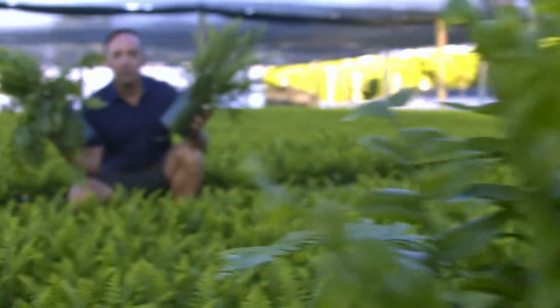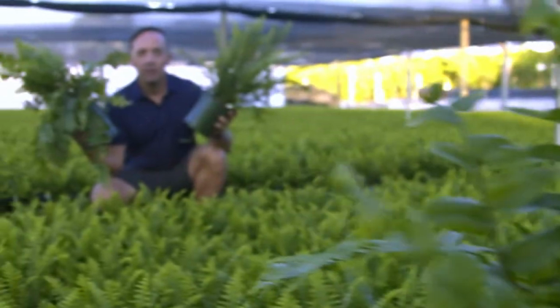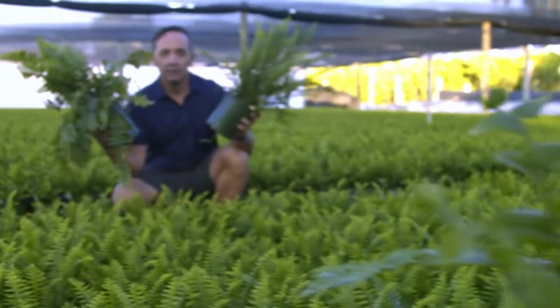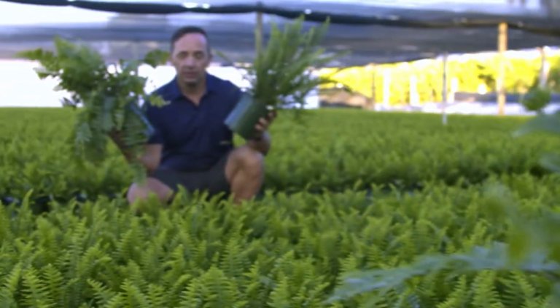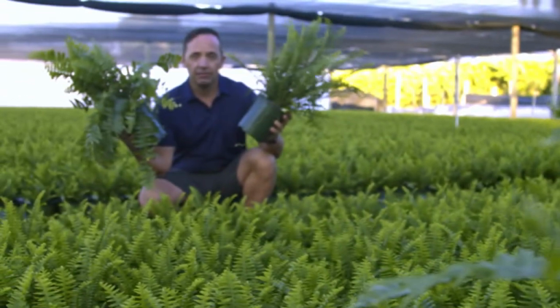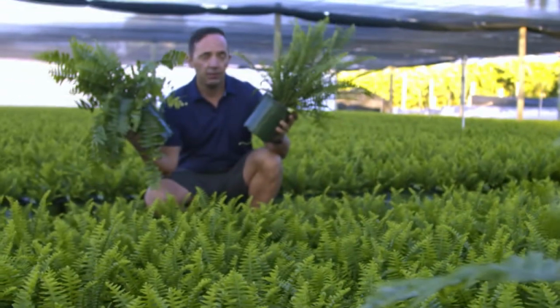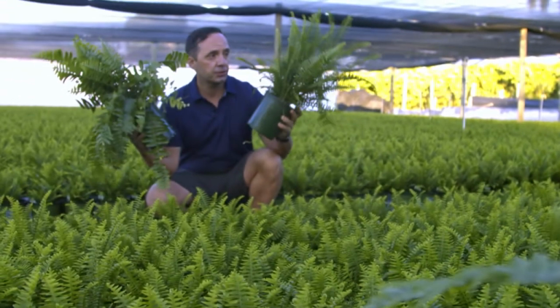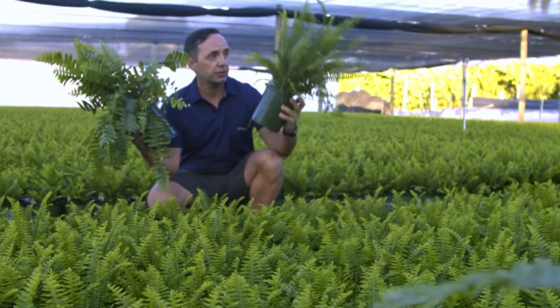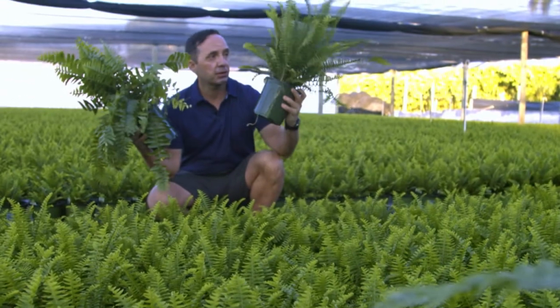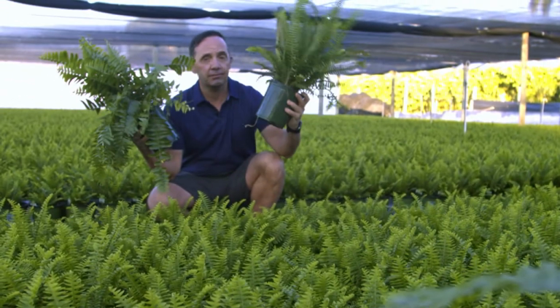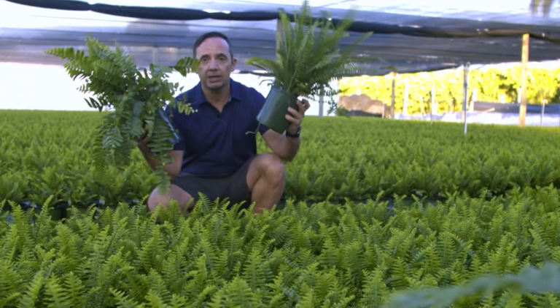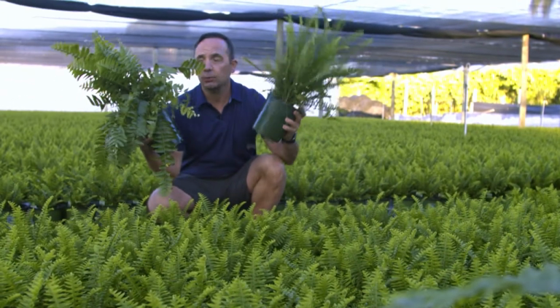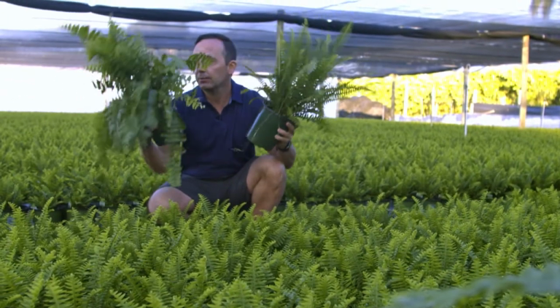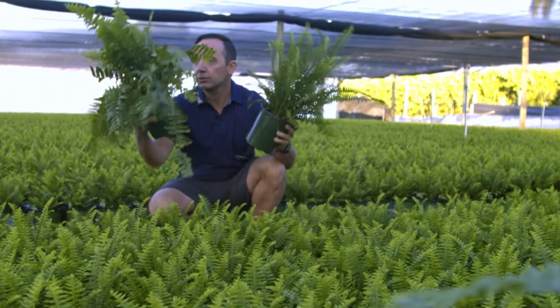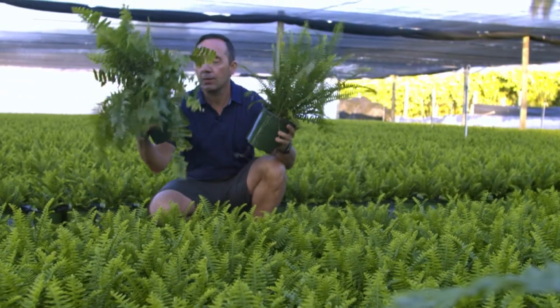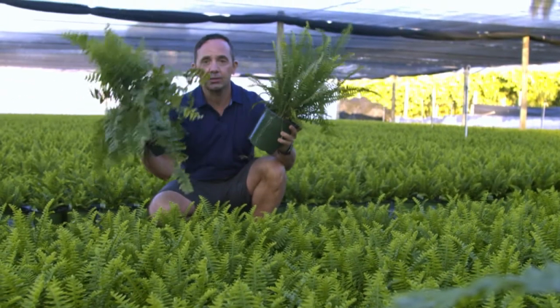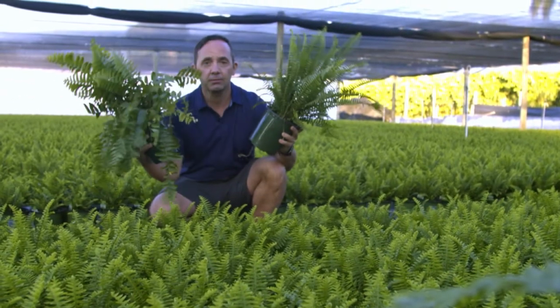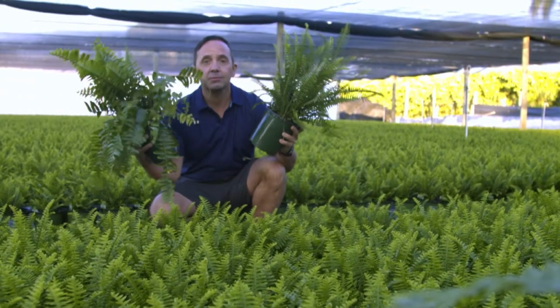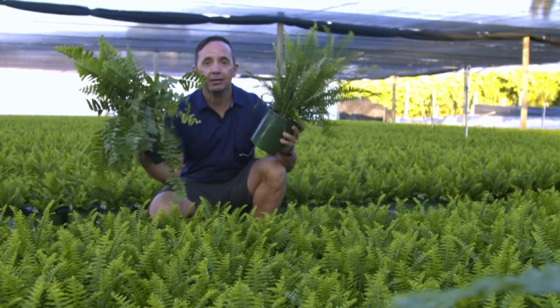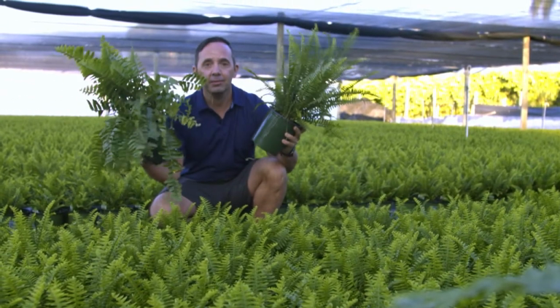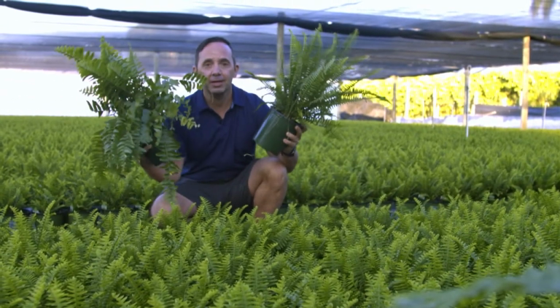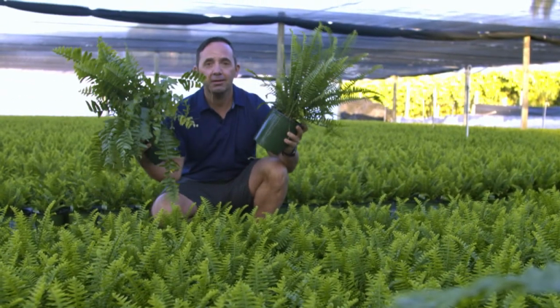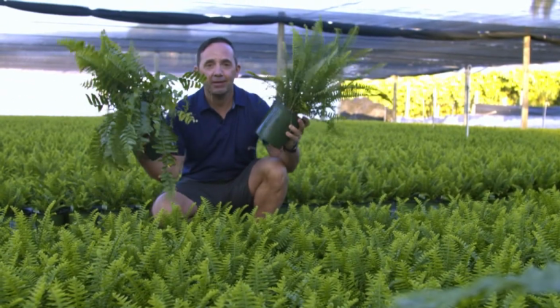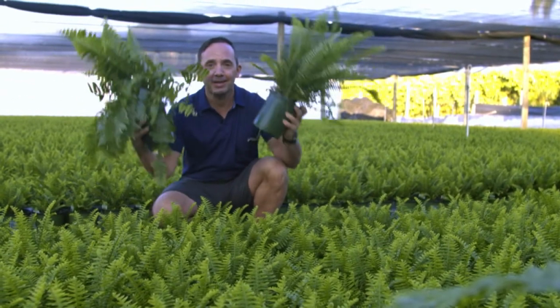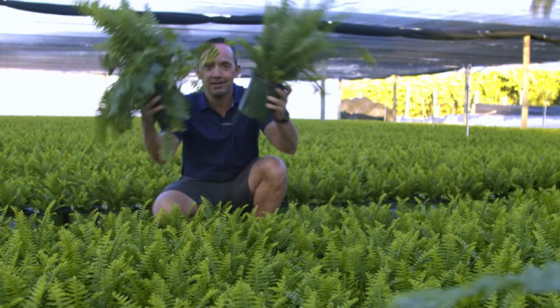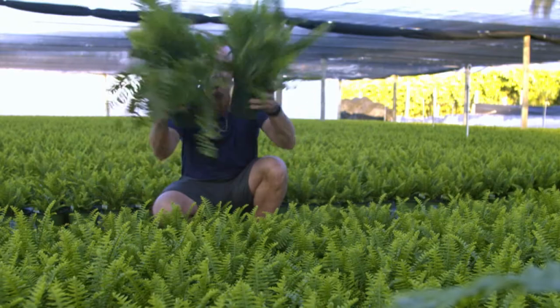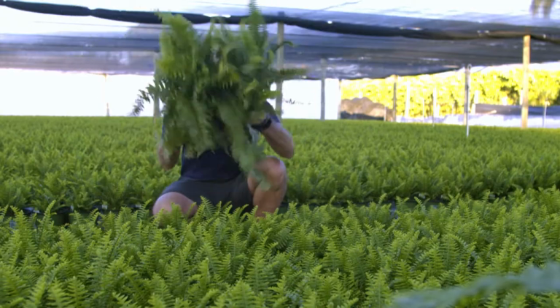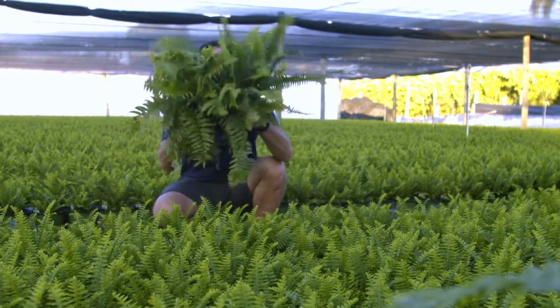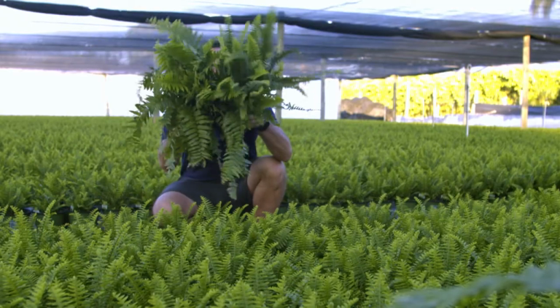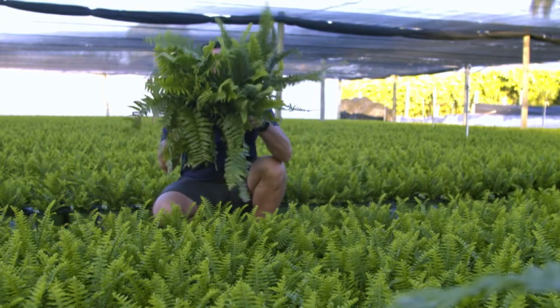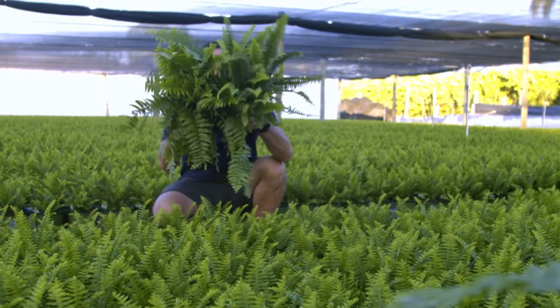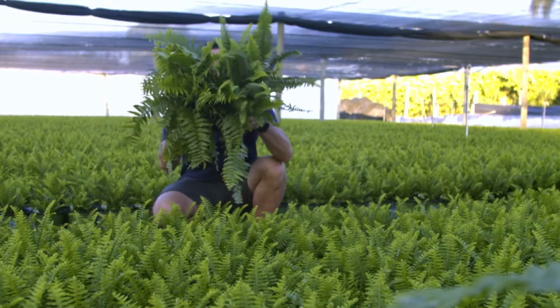If you love ferns, you'll love Sunqueen and Mucho Macho. Take it from me, Frankie Ferny Flowers.